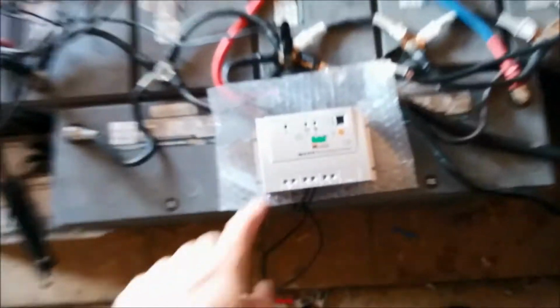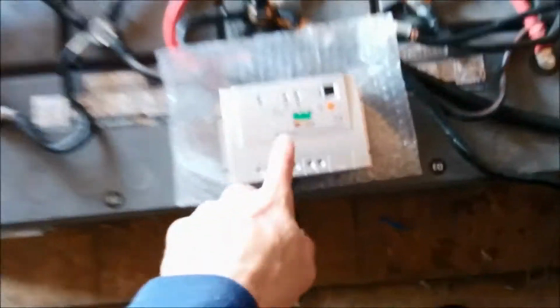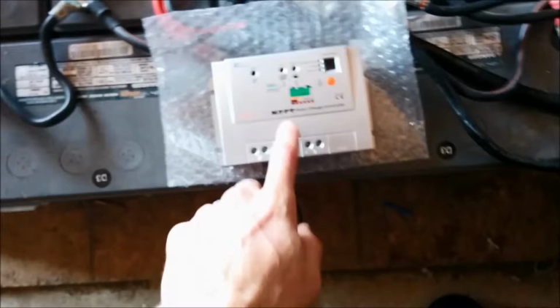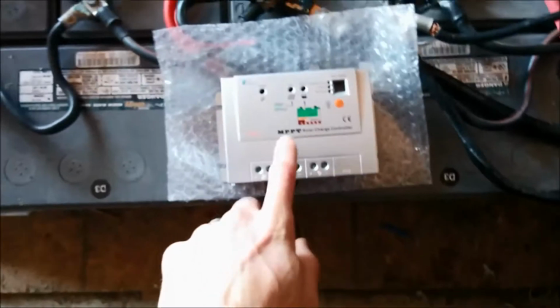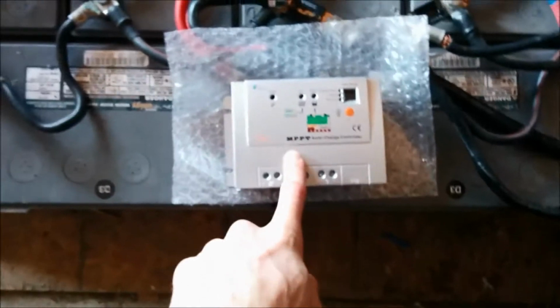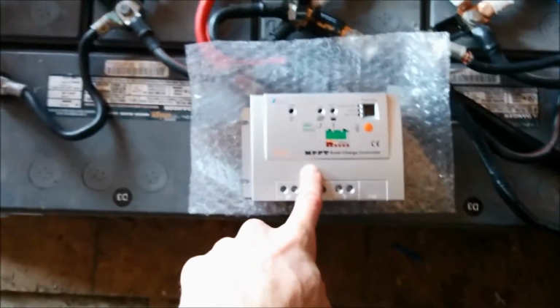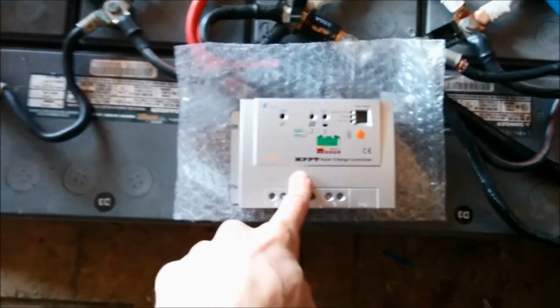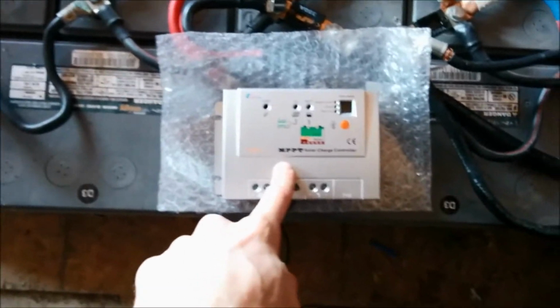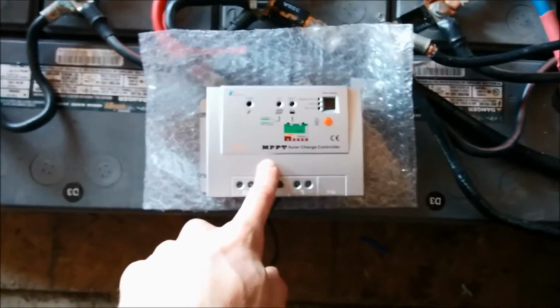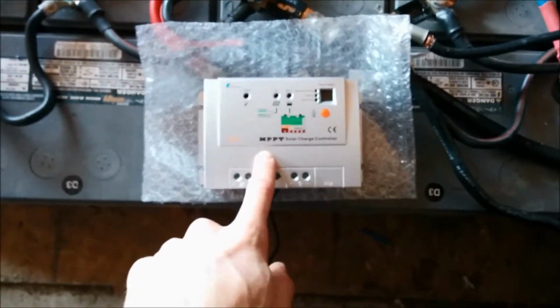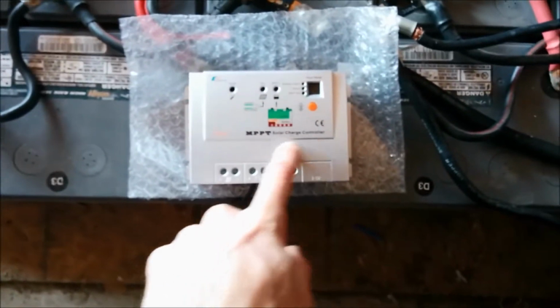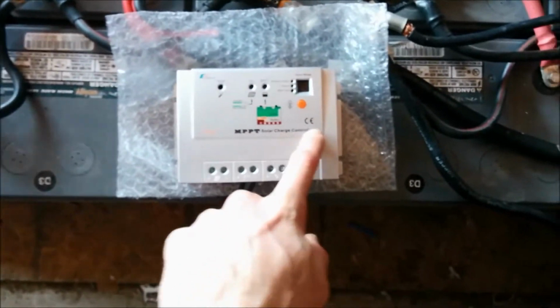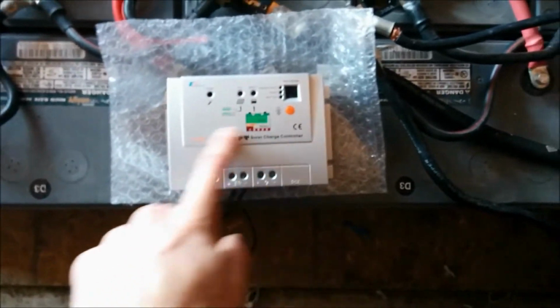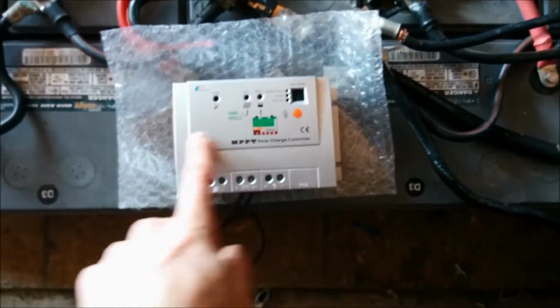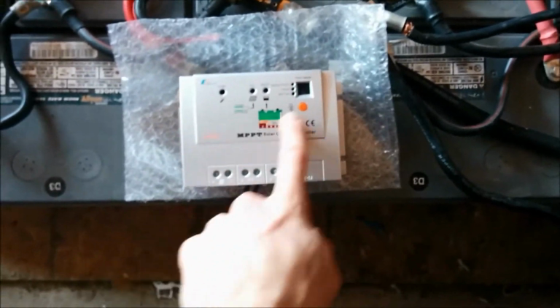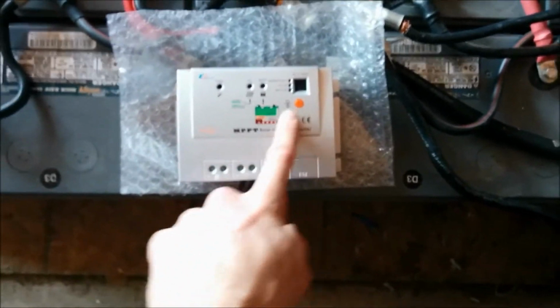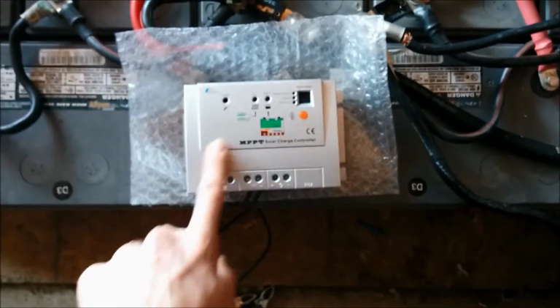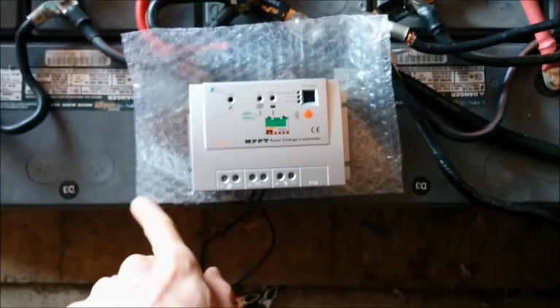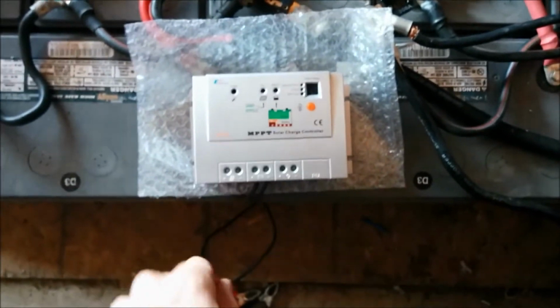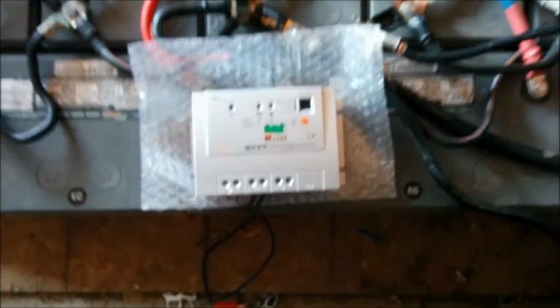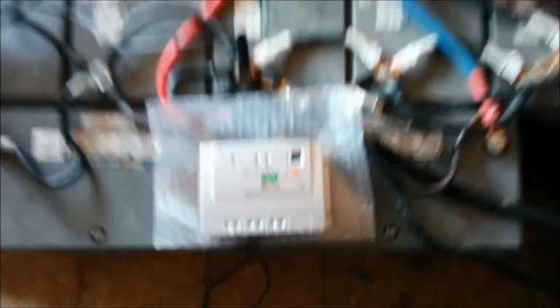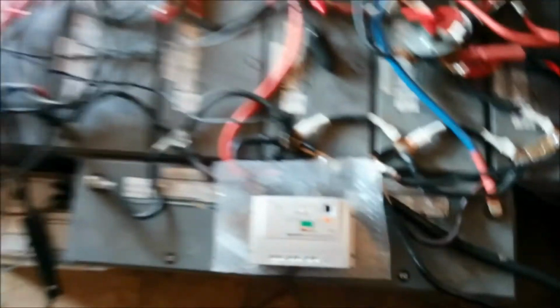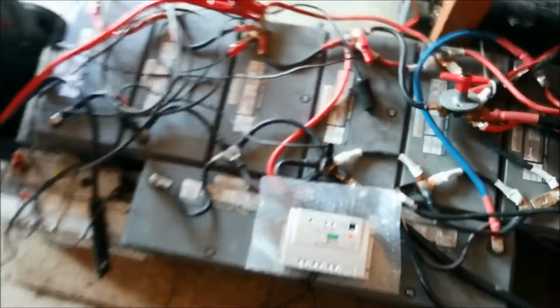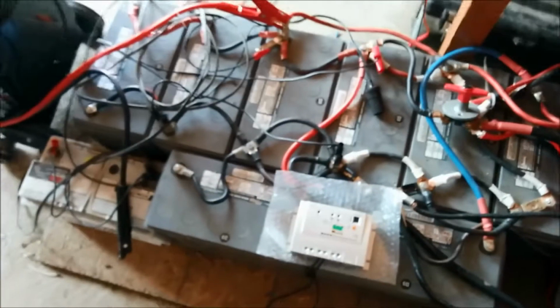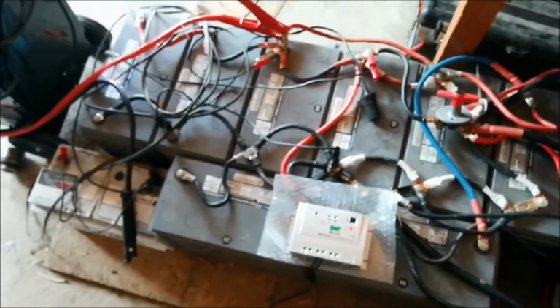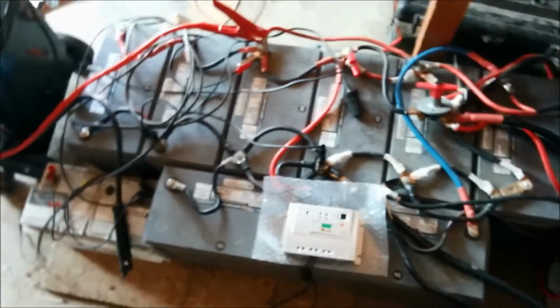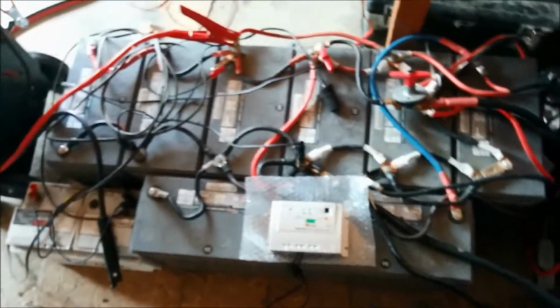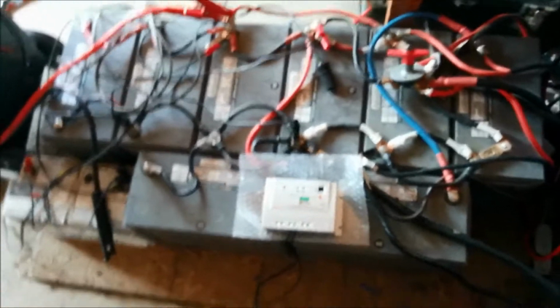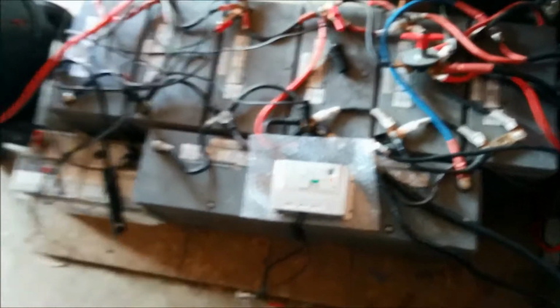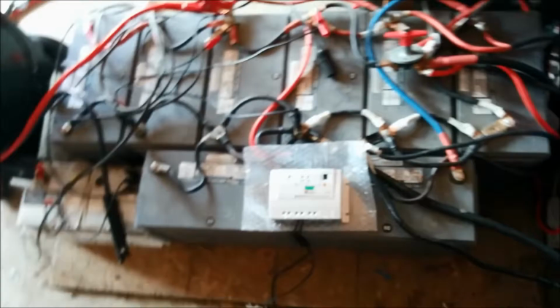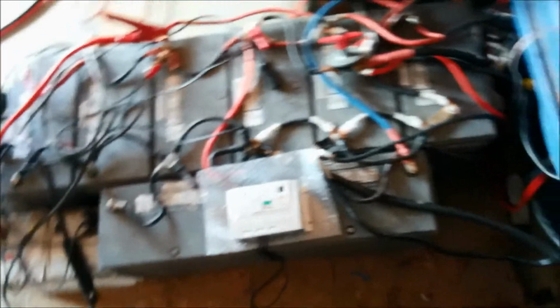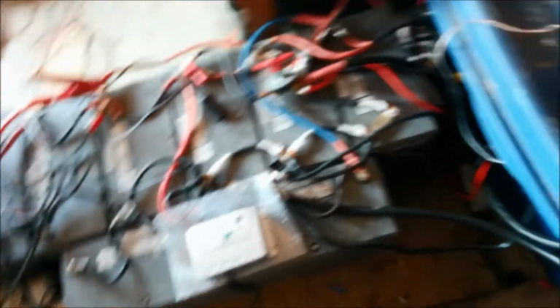Hooking this baby up to the 250 watt solar panel today. Let's see how well it does.